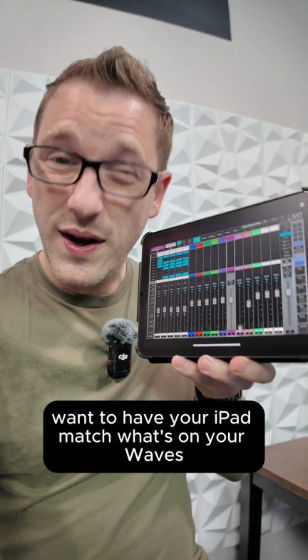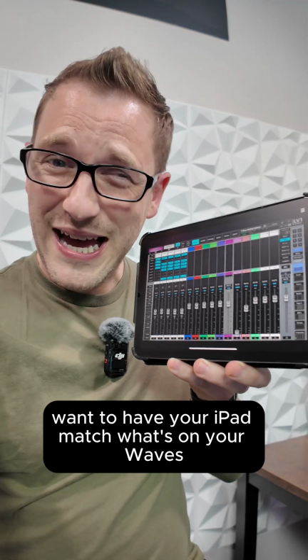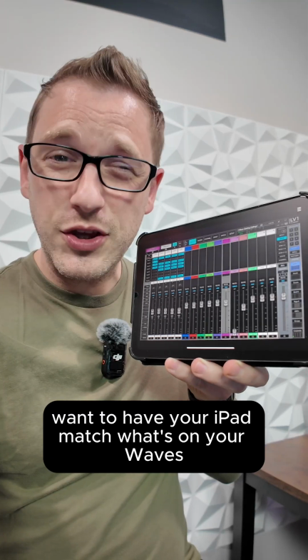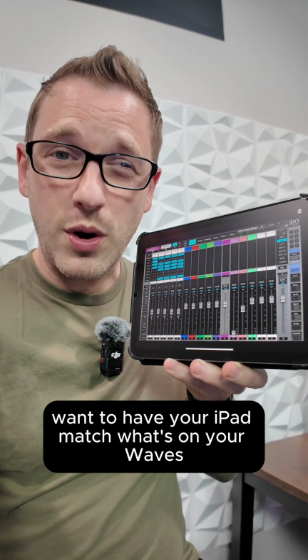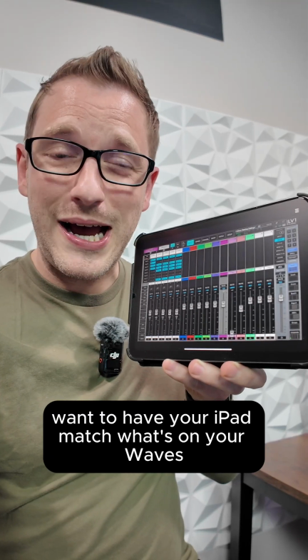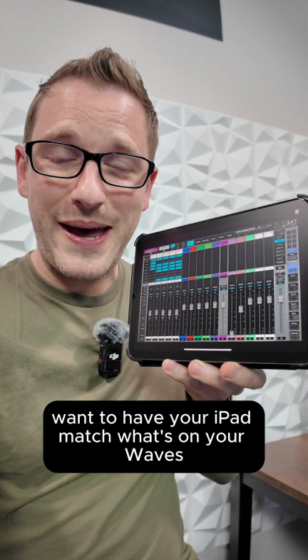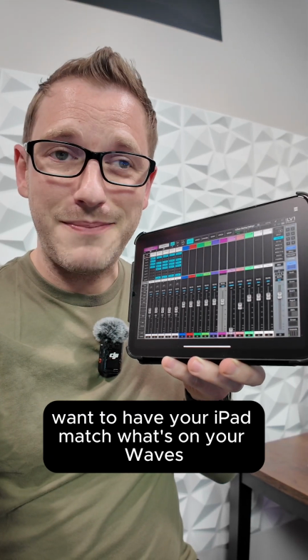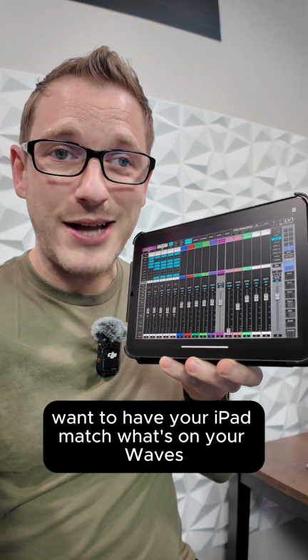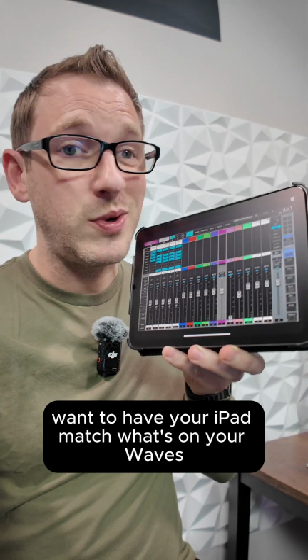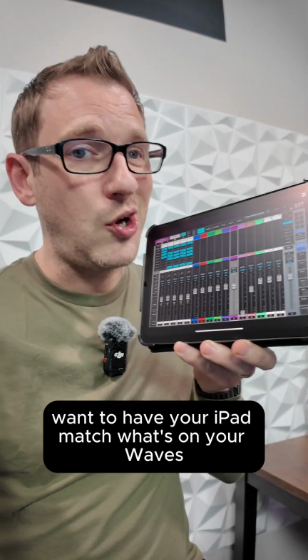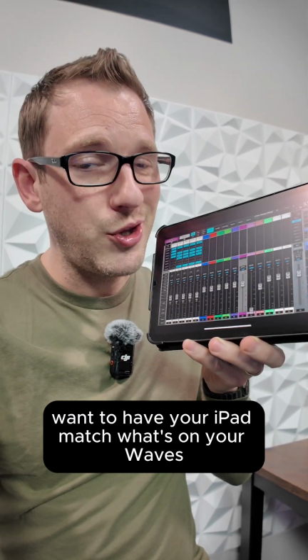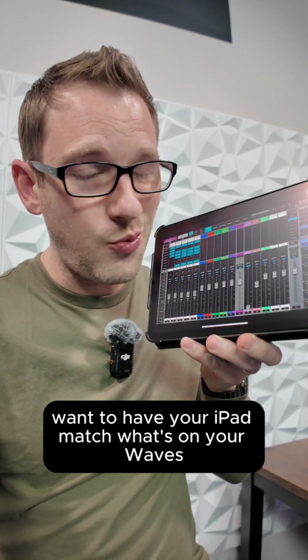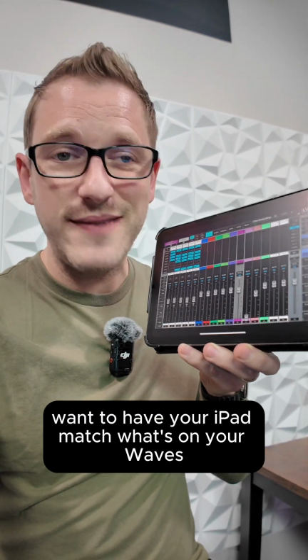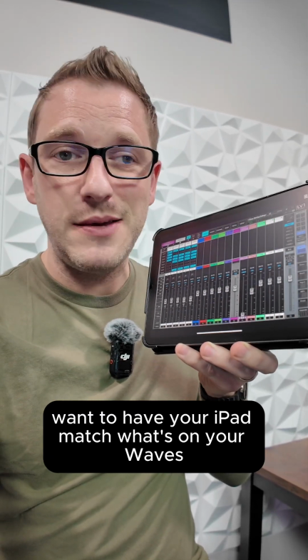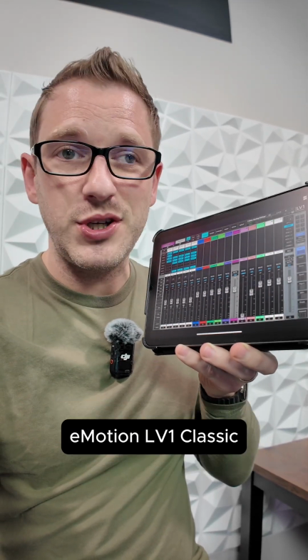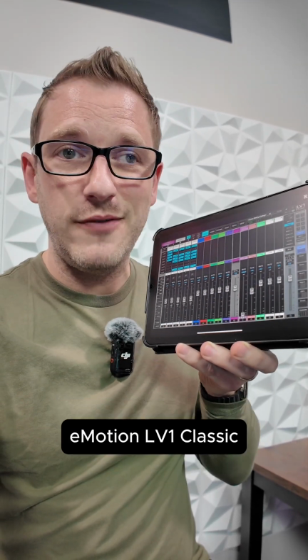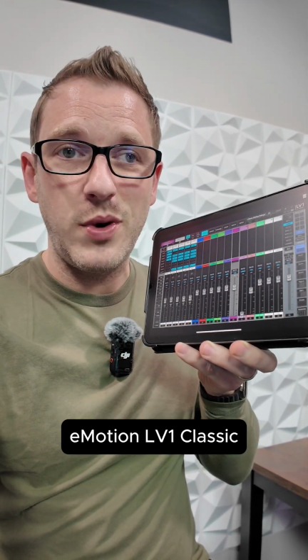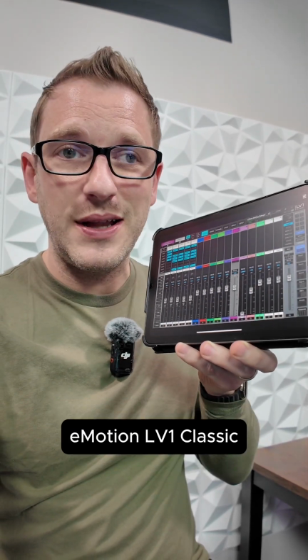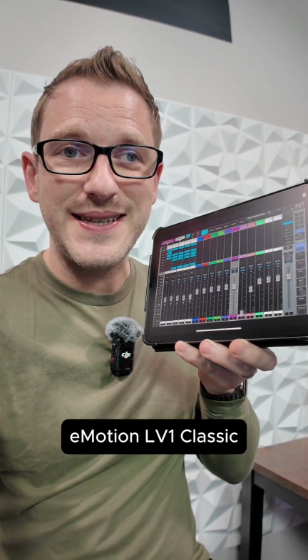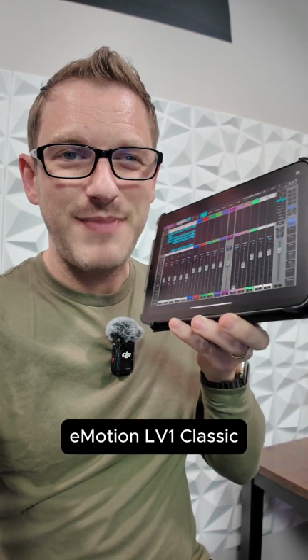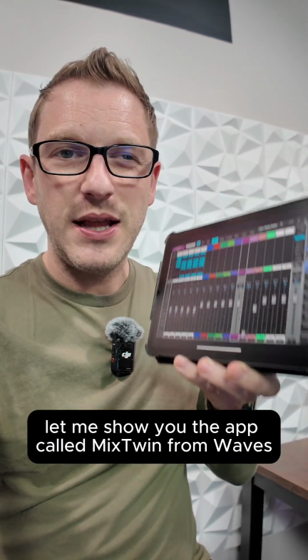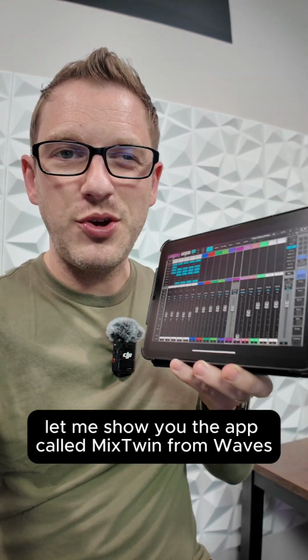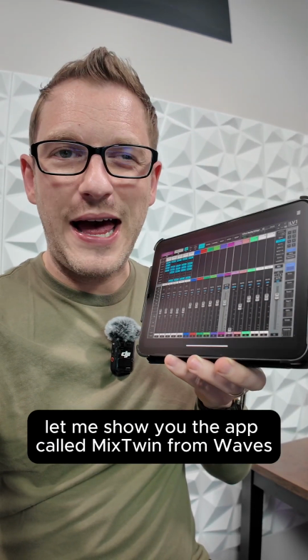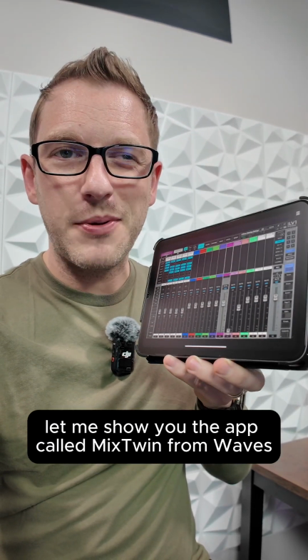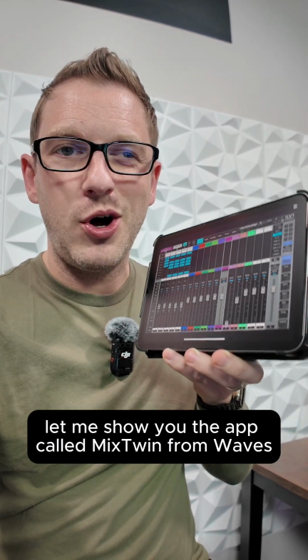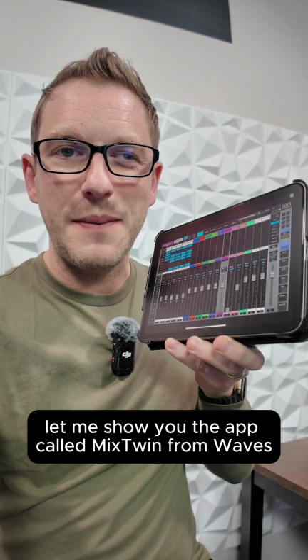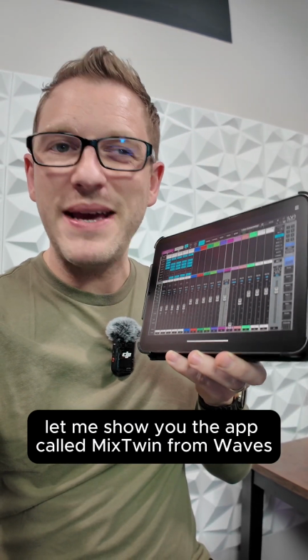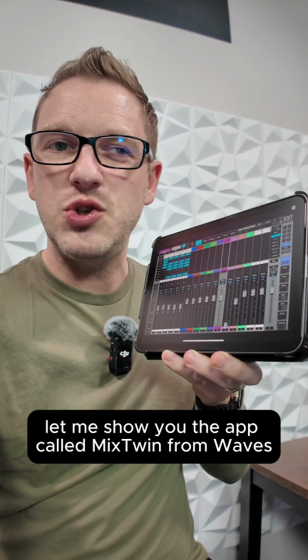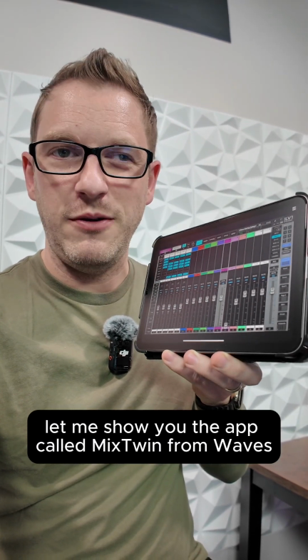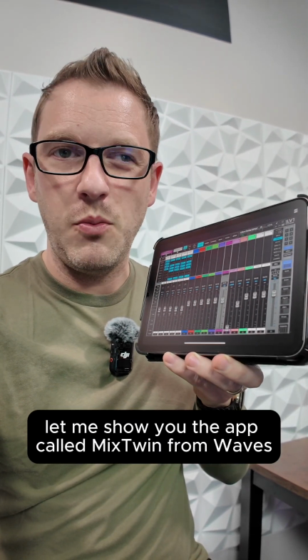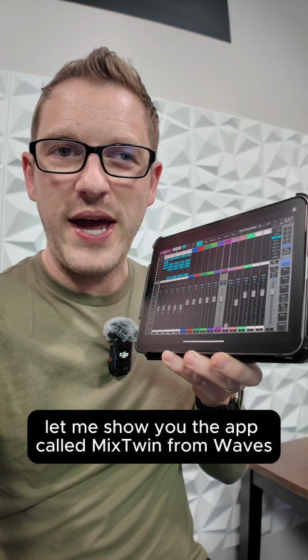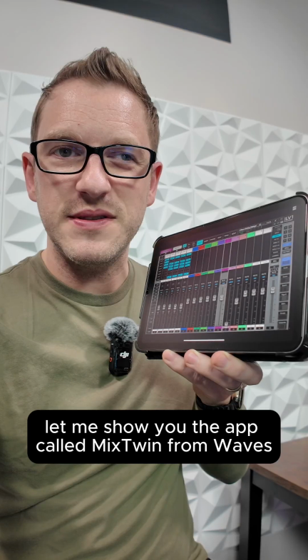Want to have your iPad match what's on your Waves eMotion LV-1 Classic? Let me show you the app called Mixed Twin from Waves.